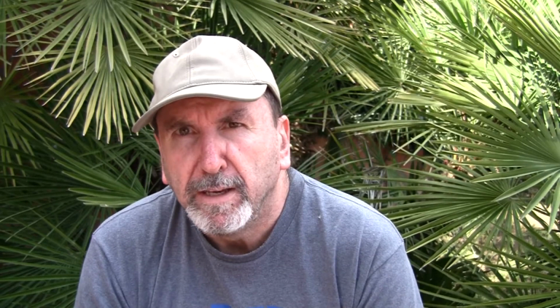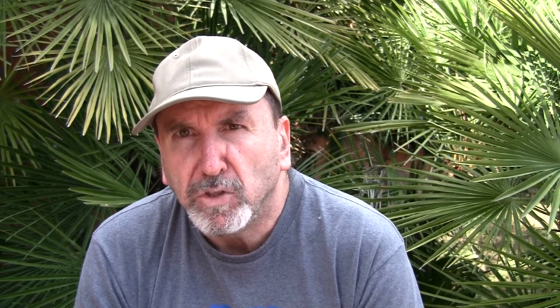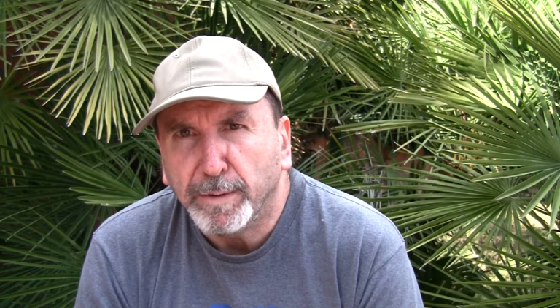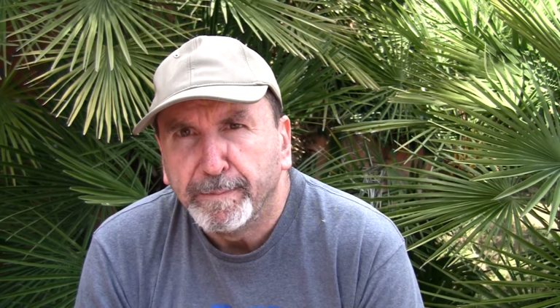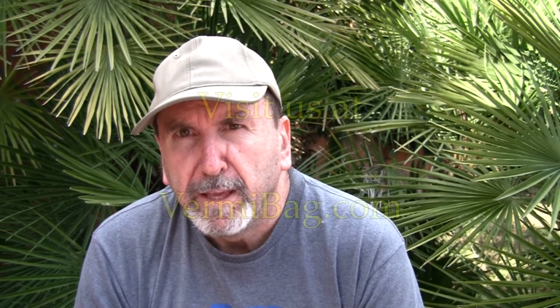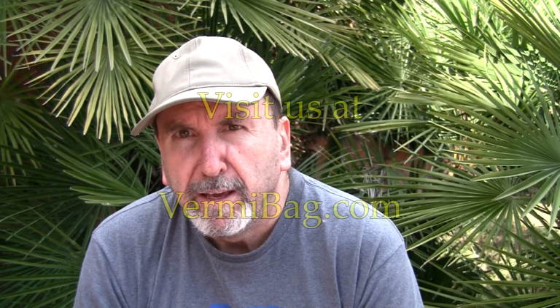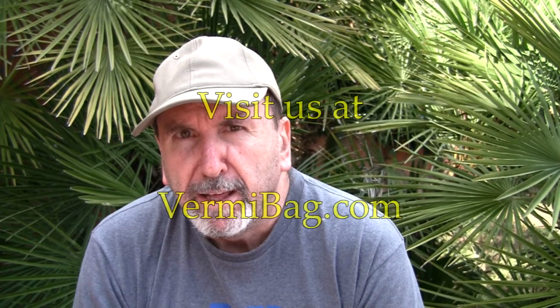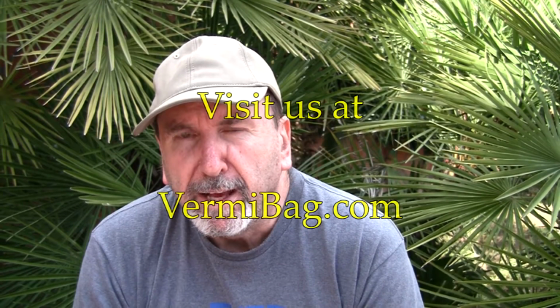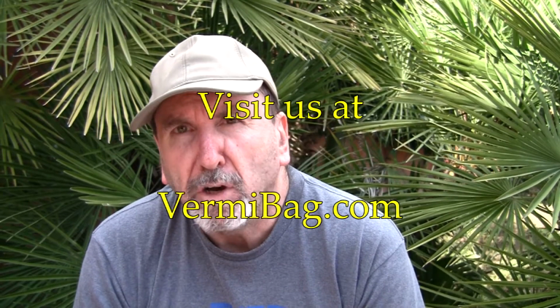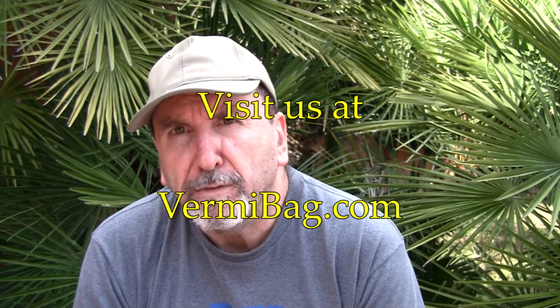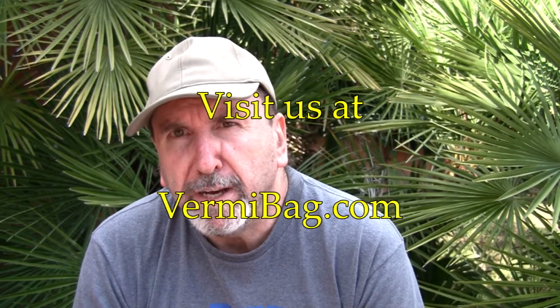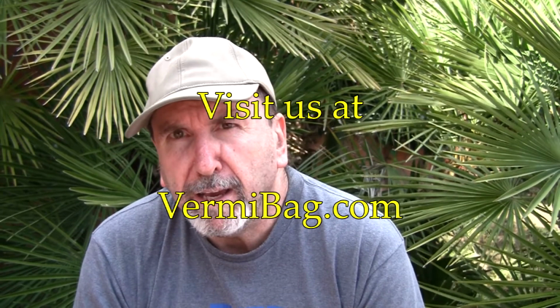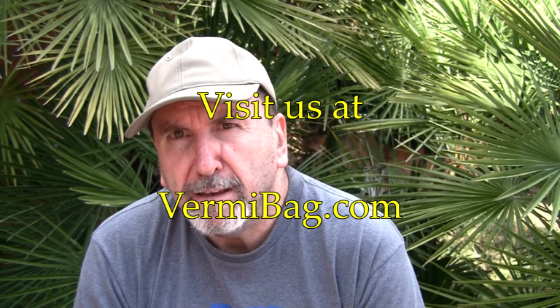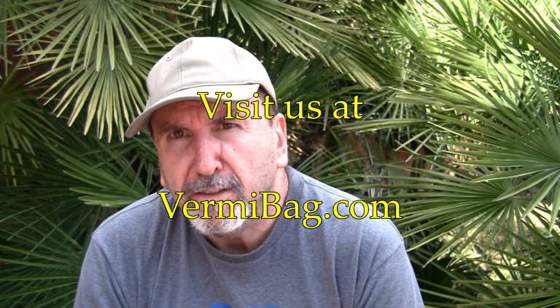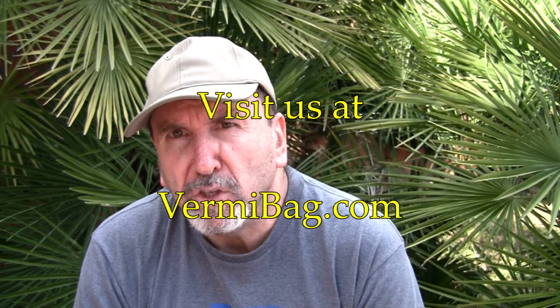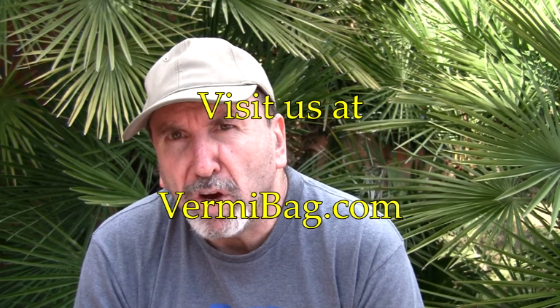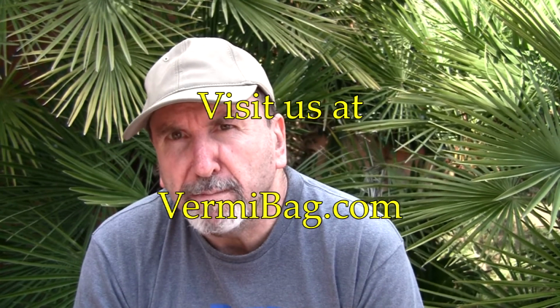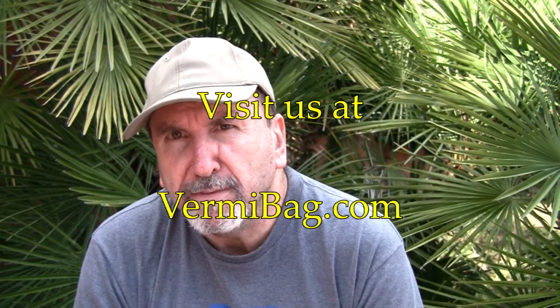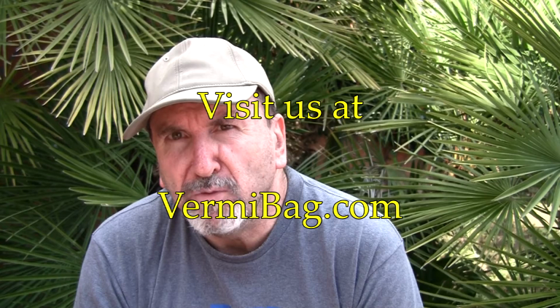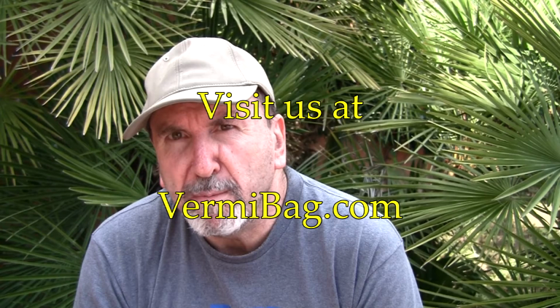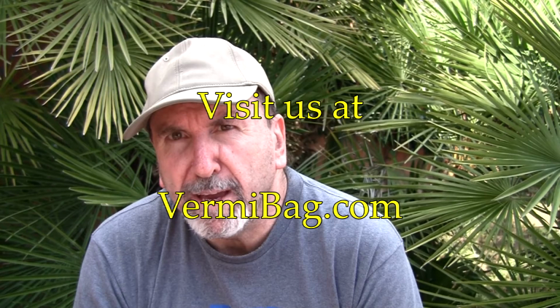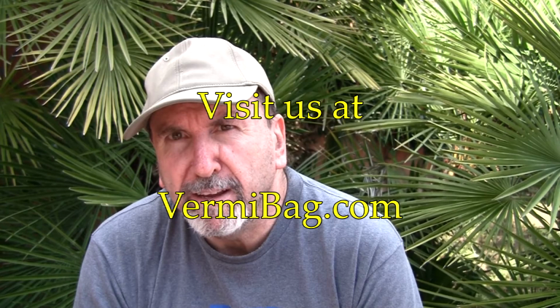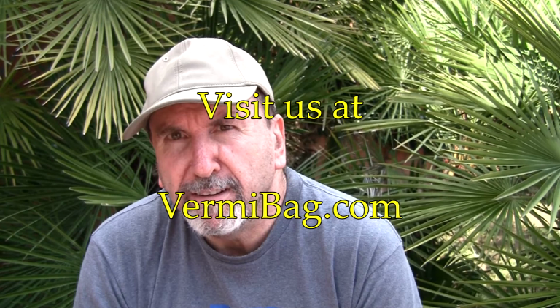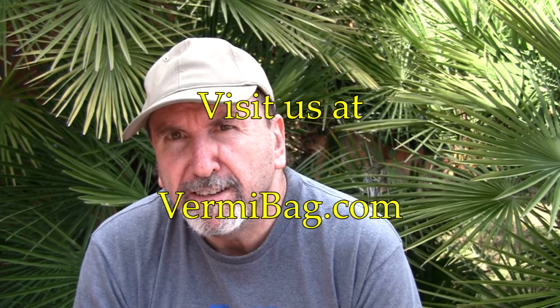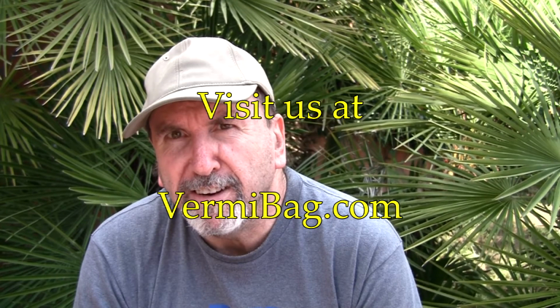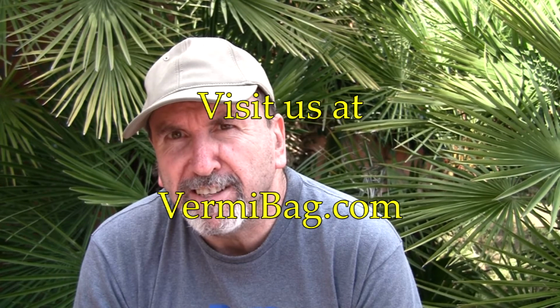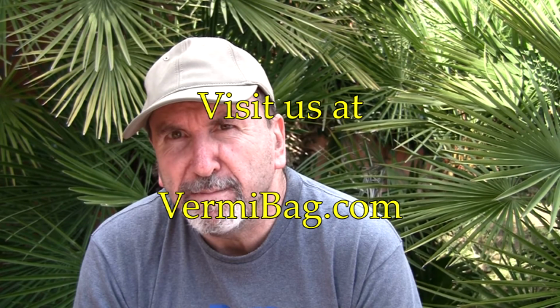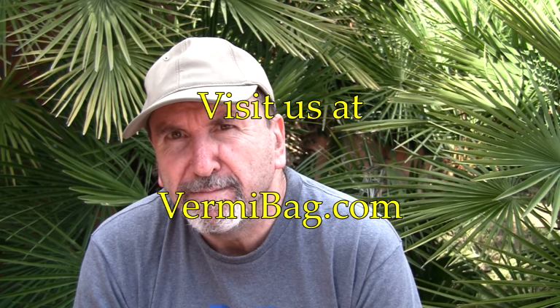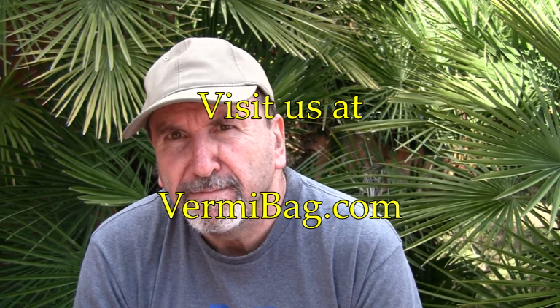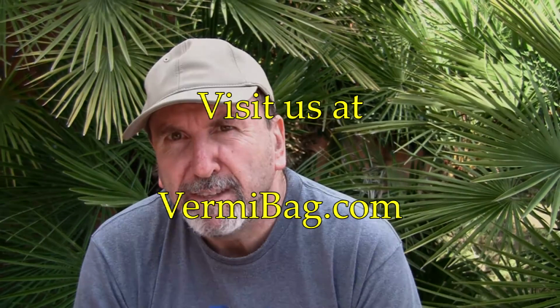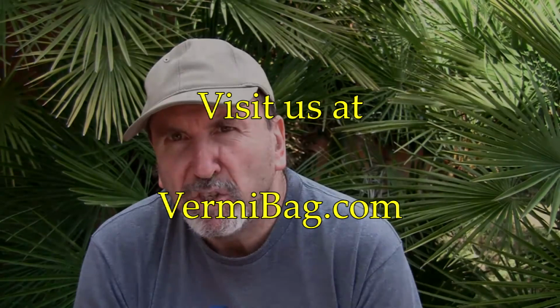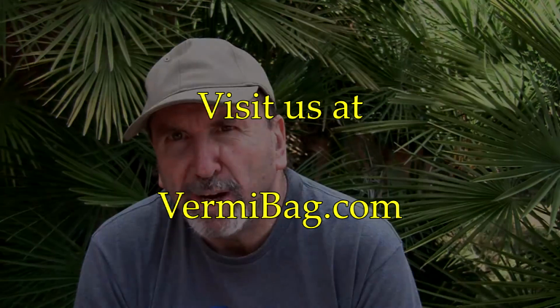That's all for today. This is Tom from the Vermi bag. Down next time — ciao.